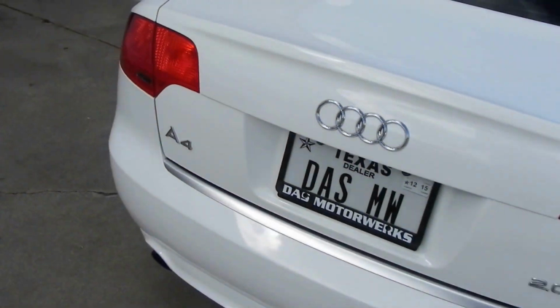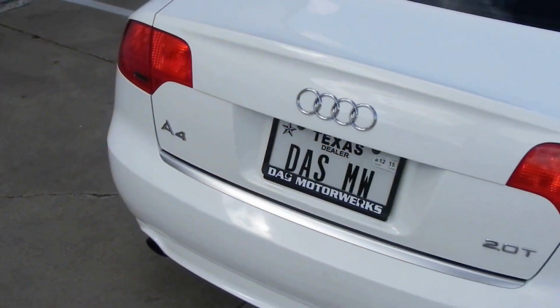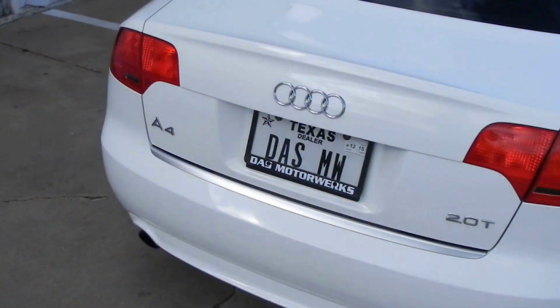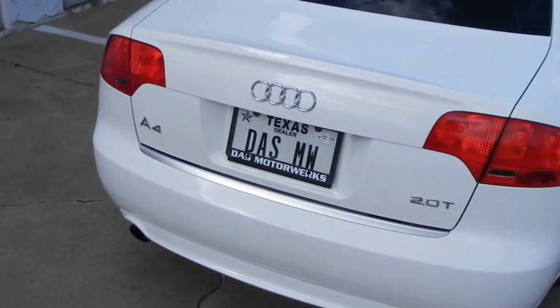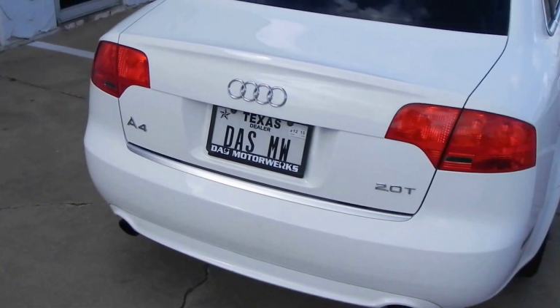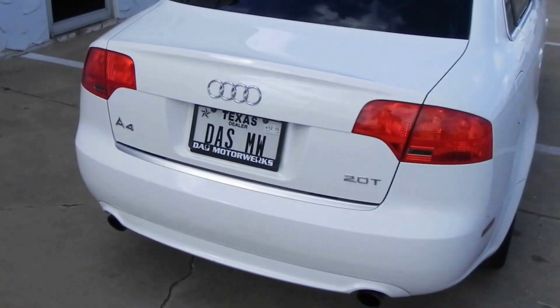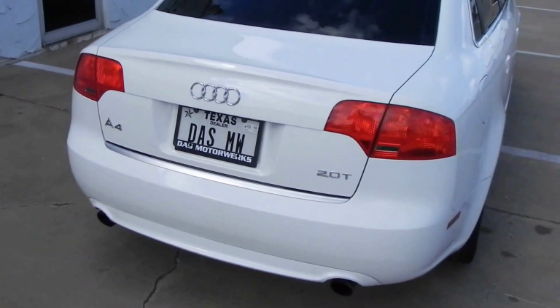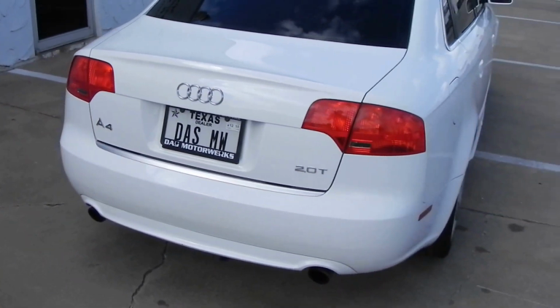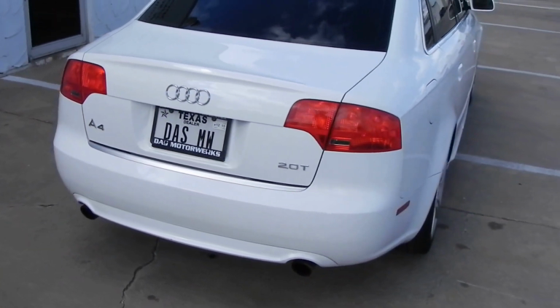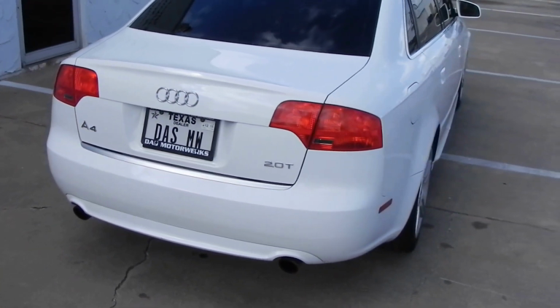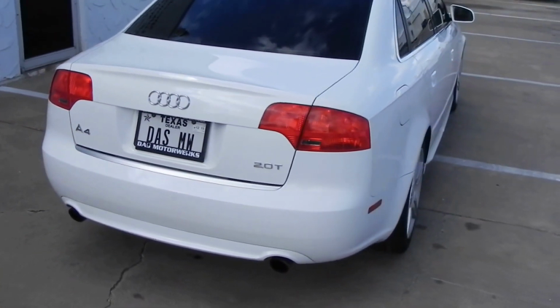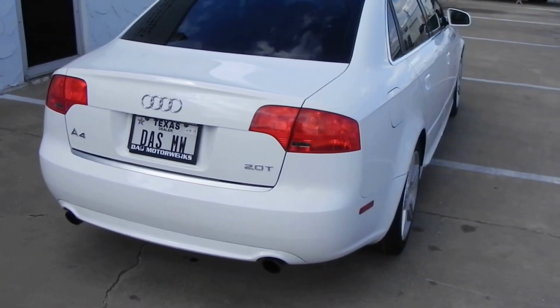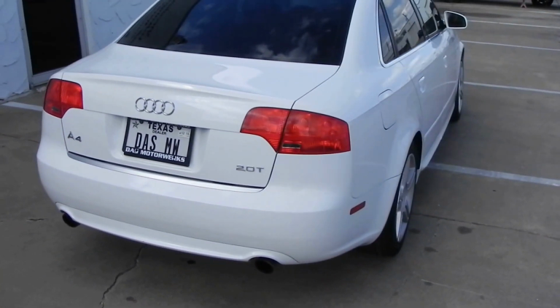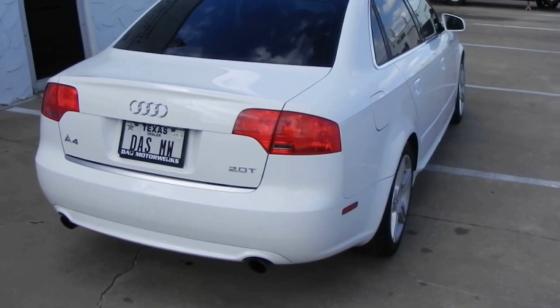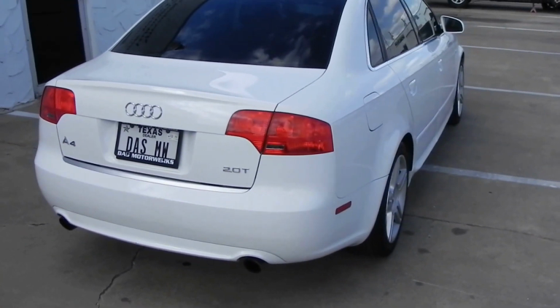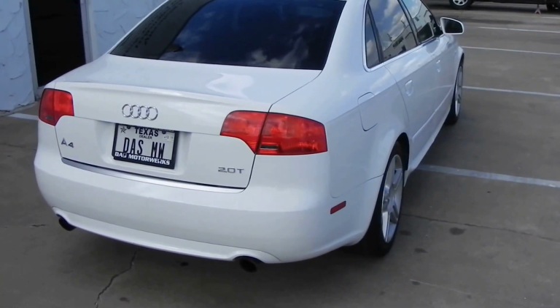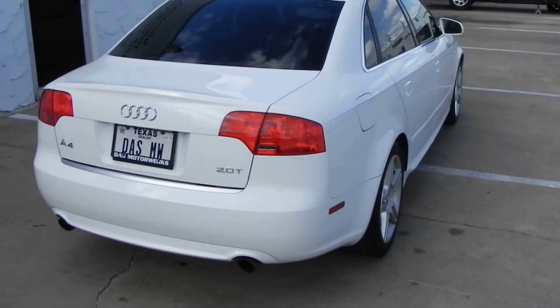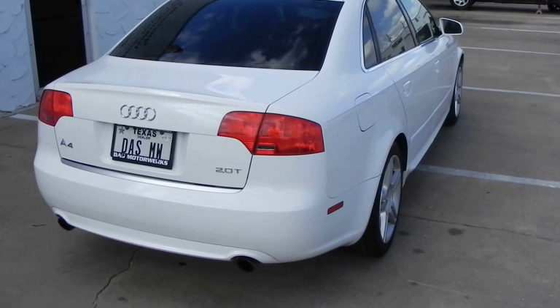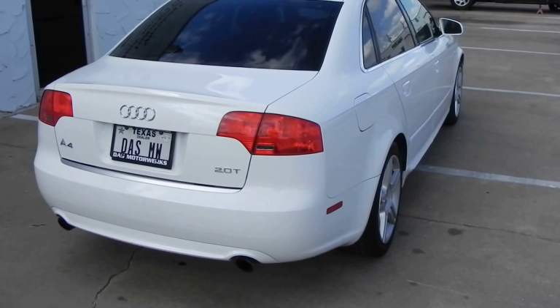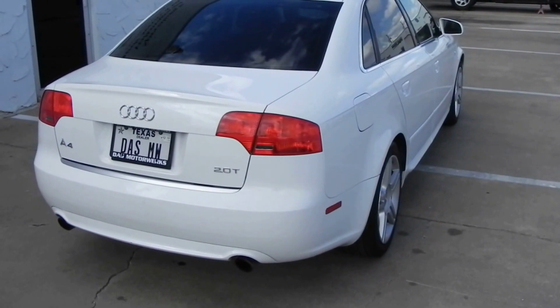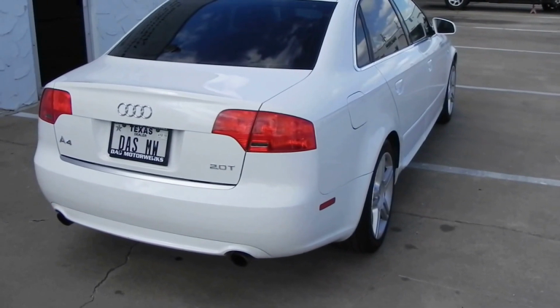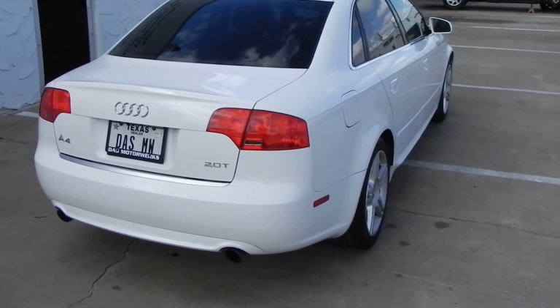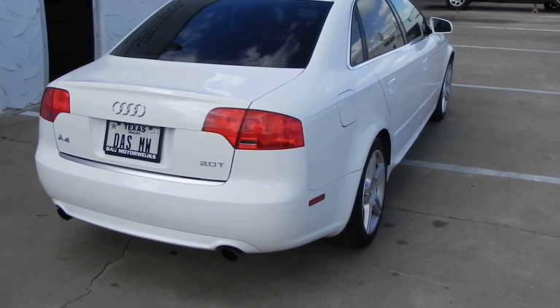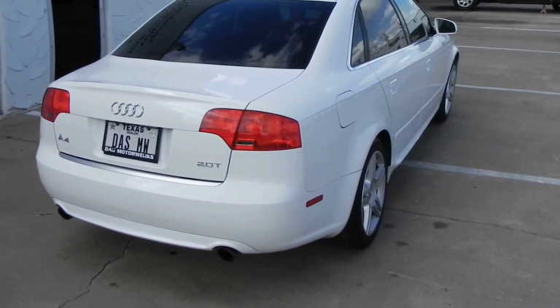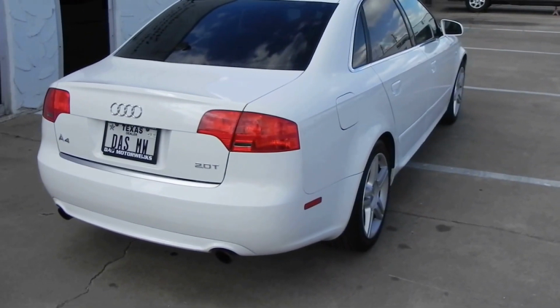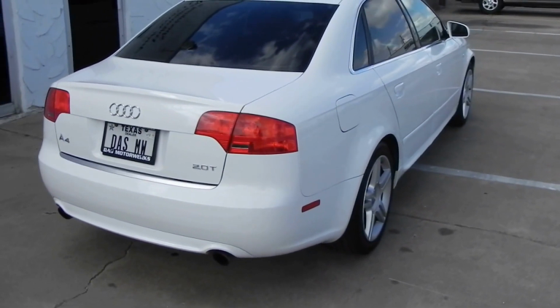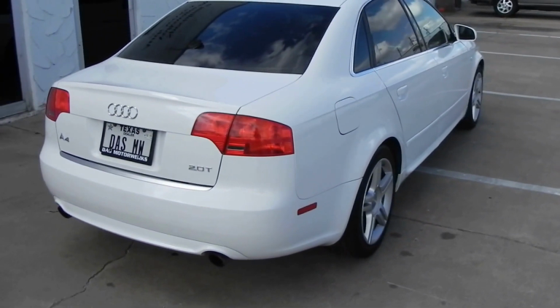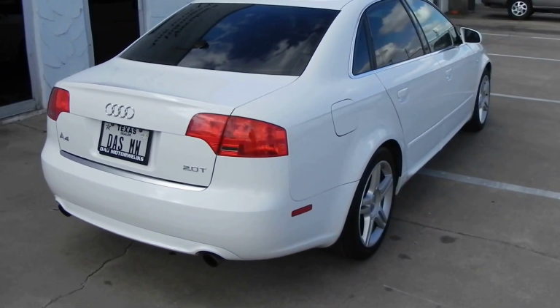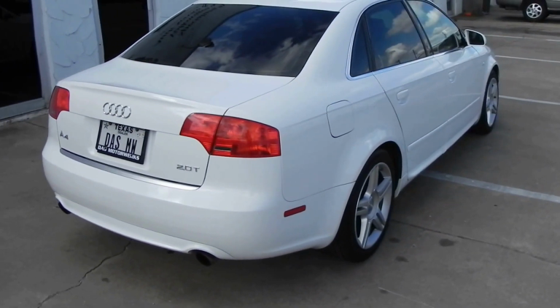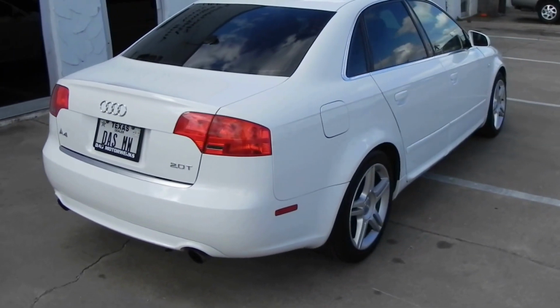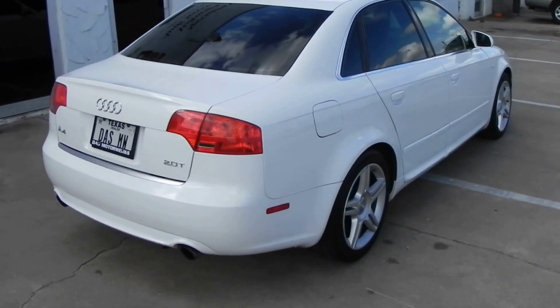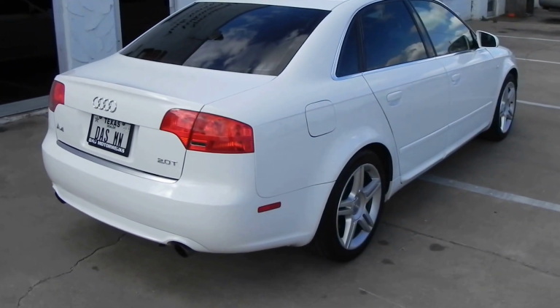I've been on the maintenance to the car. I did oil change, spark plugs, air filter, and pollen filter. I completely went over everything and checked everything out — everything's good to go.